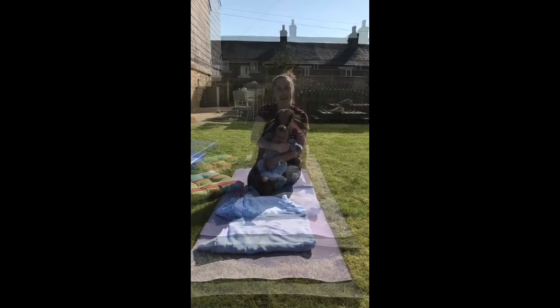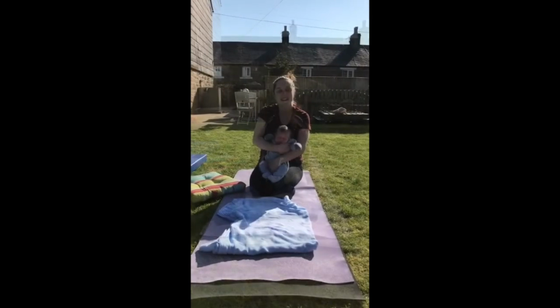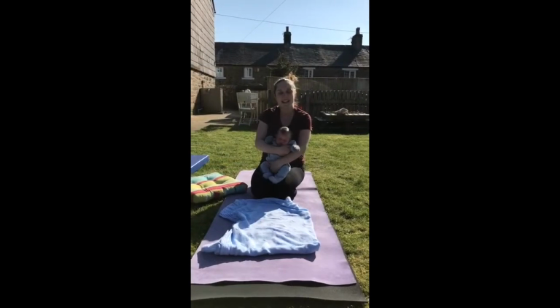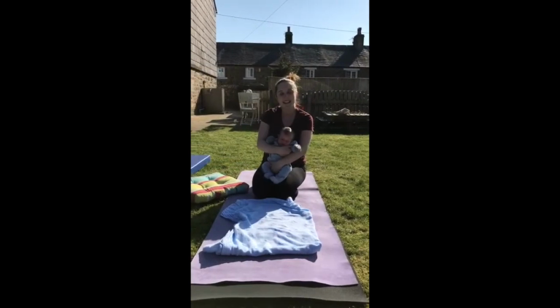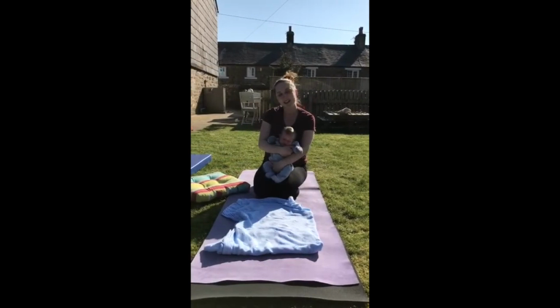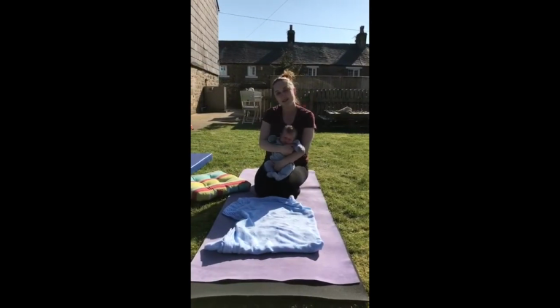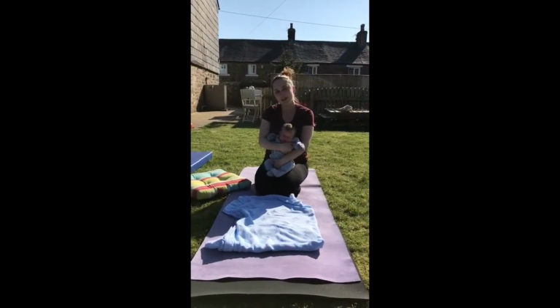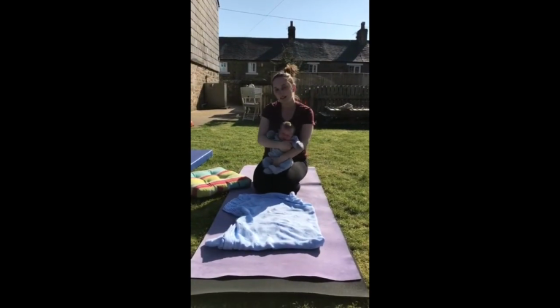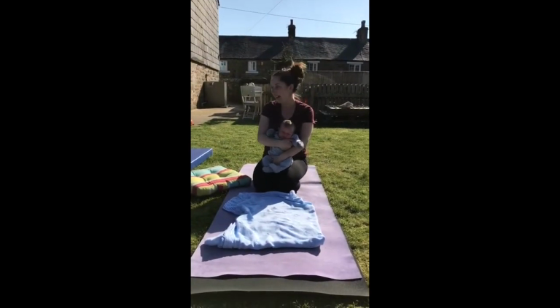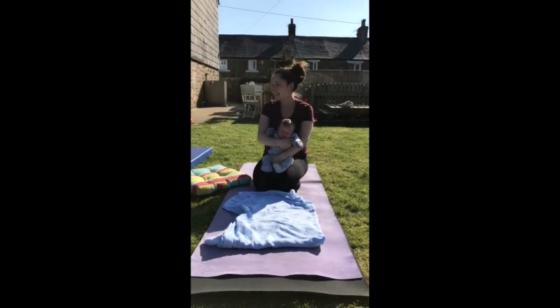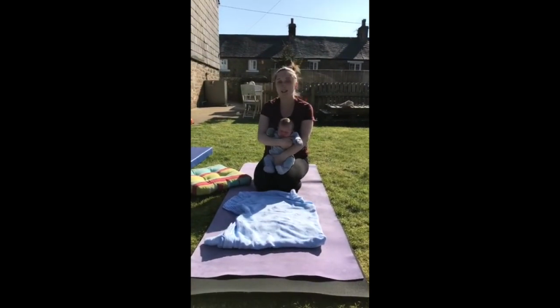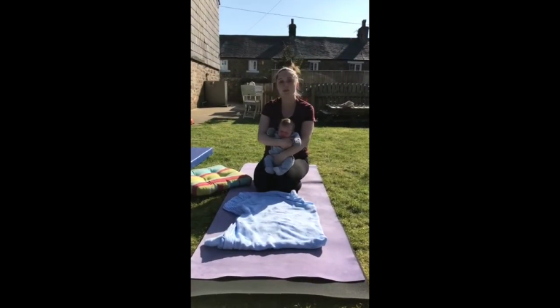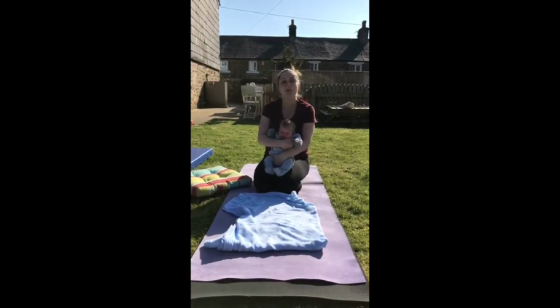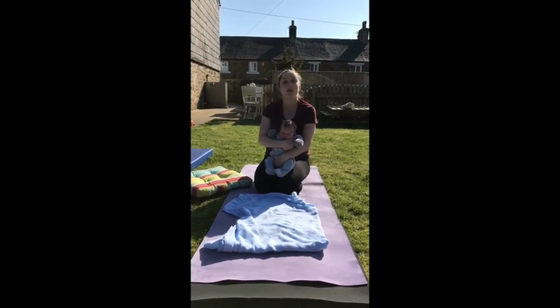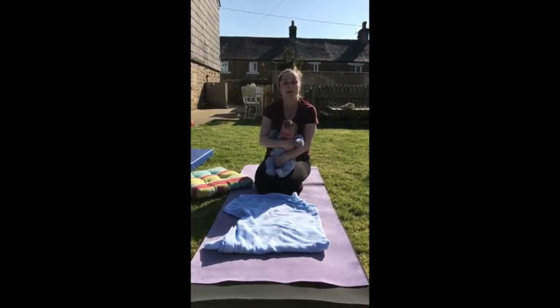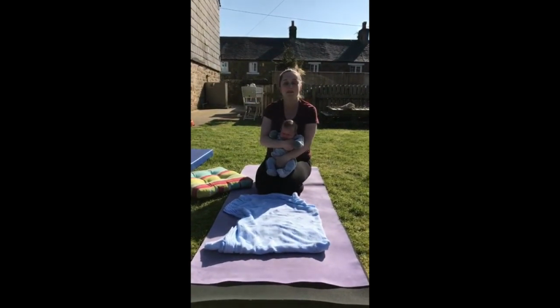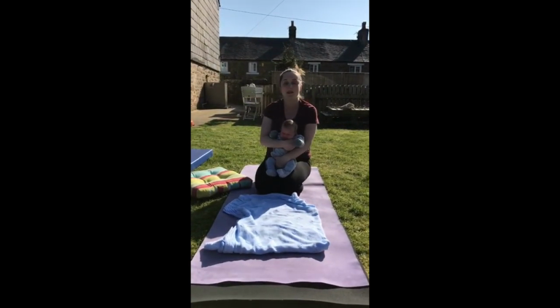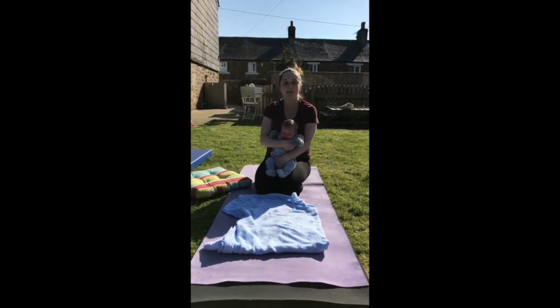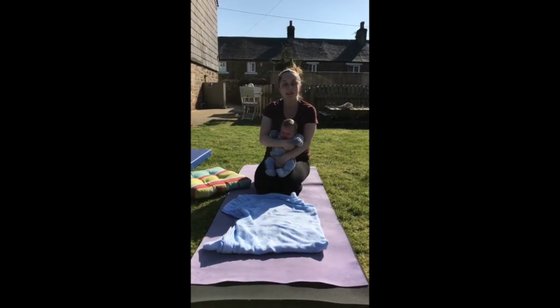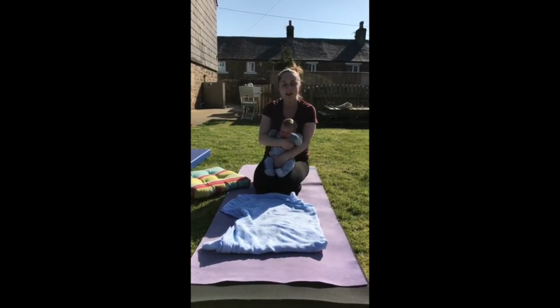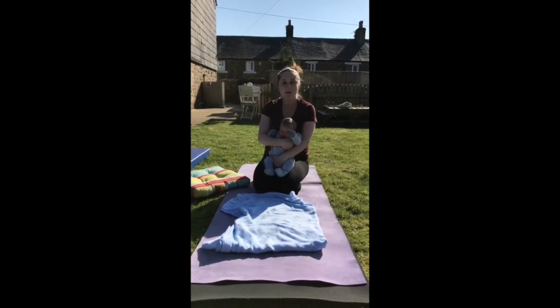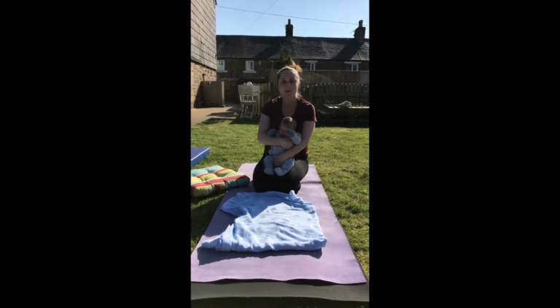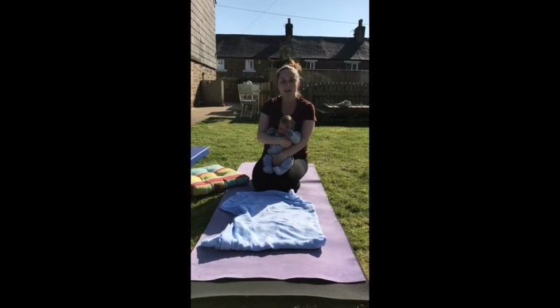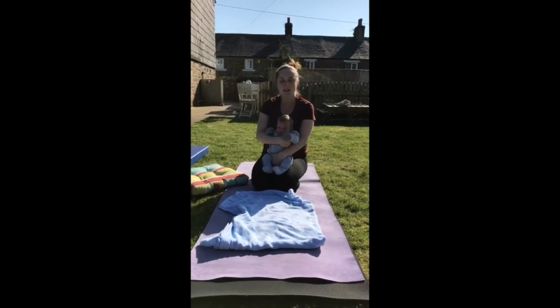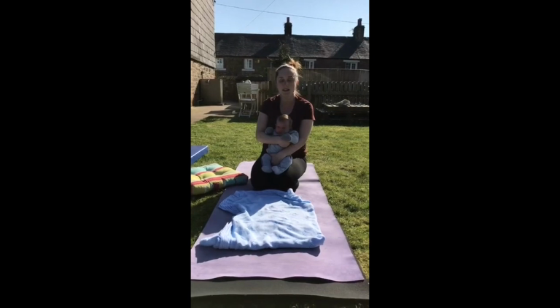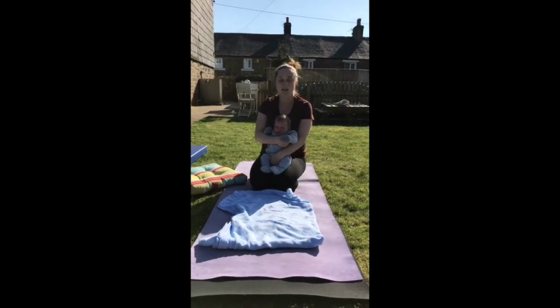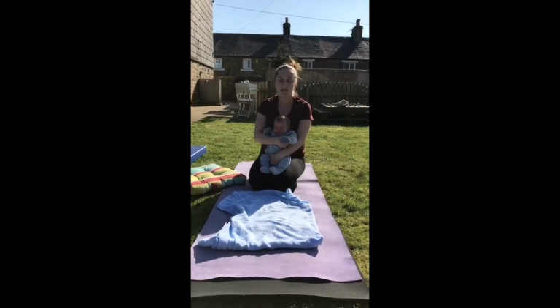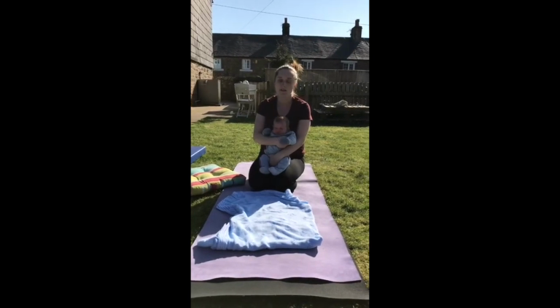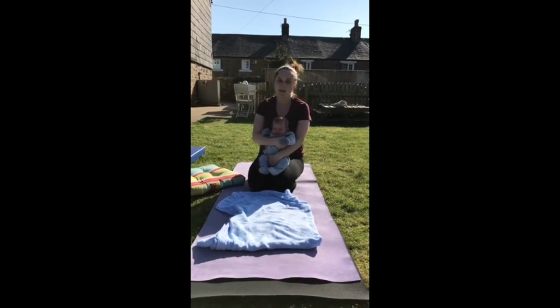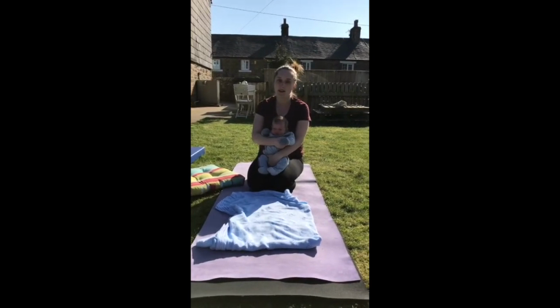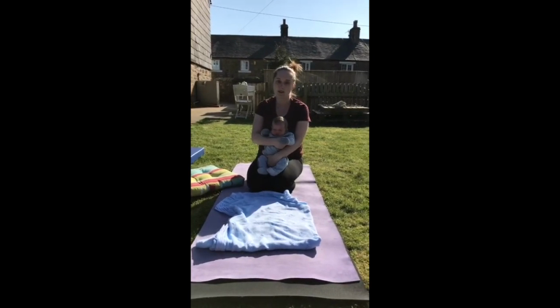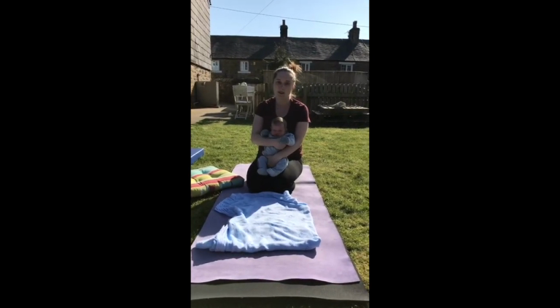So that's the end of our yoga class. Thank you for joining me and Ronan. We'll send another video soon.